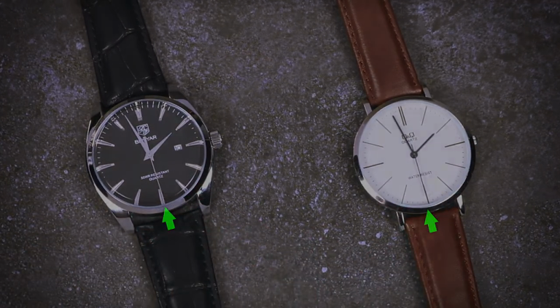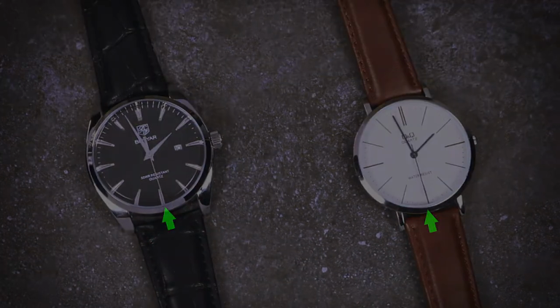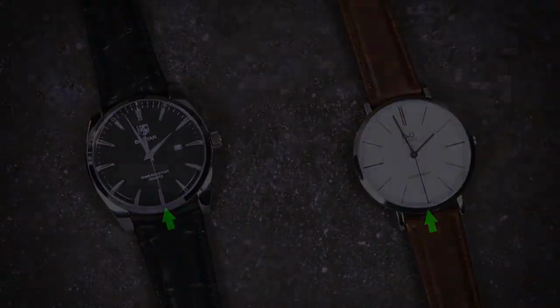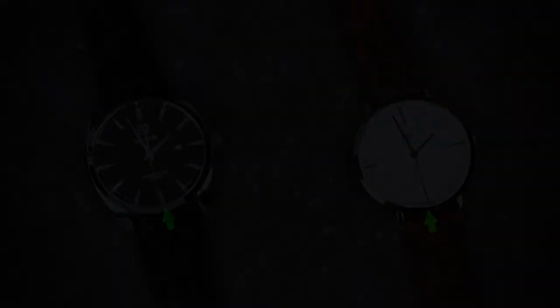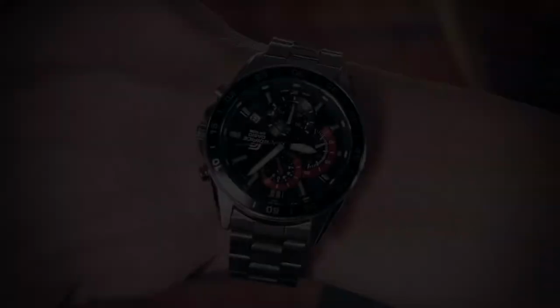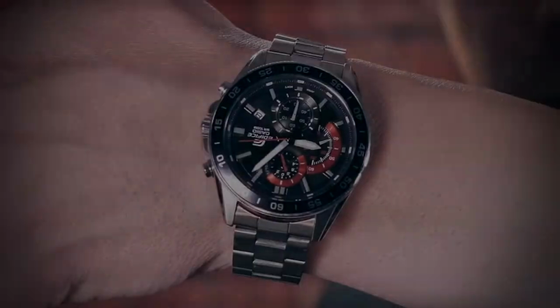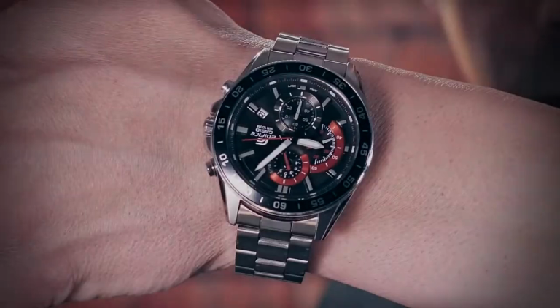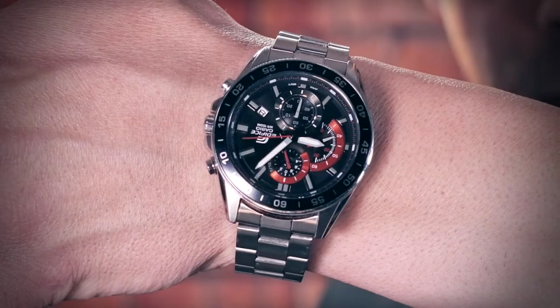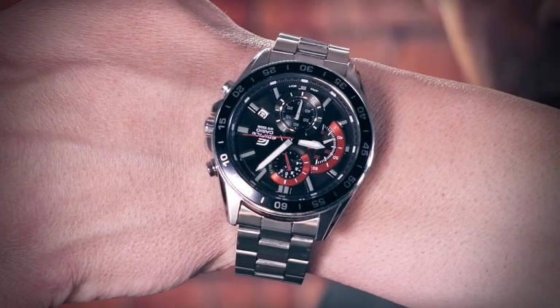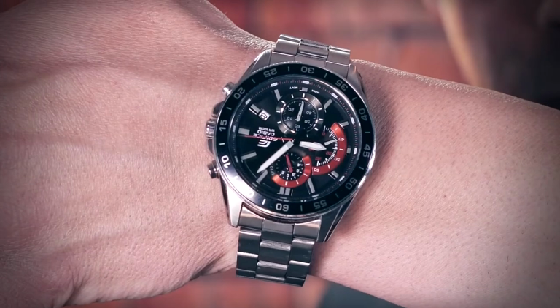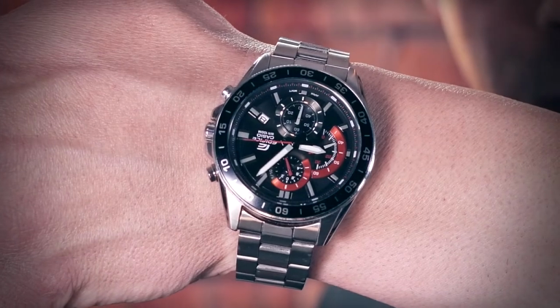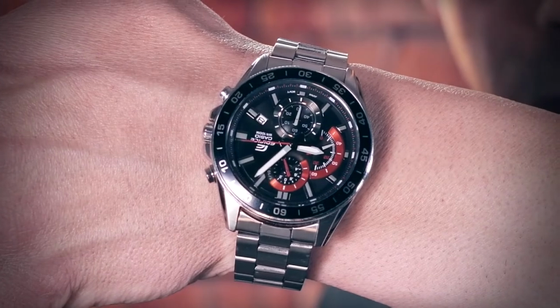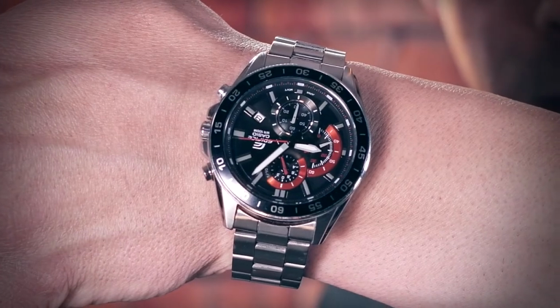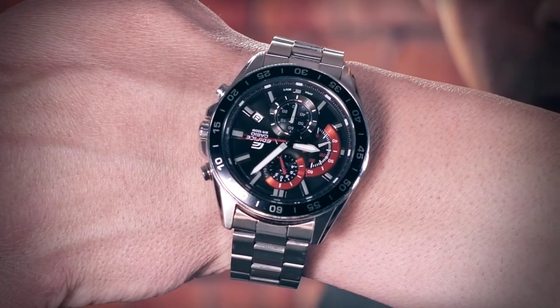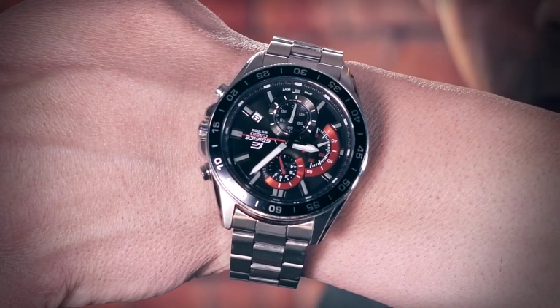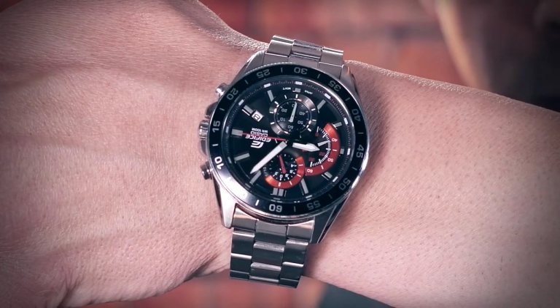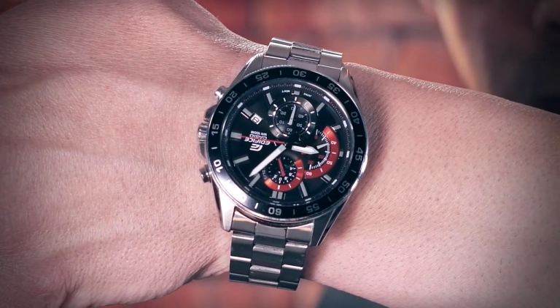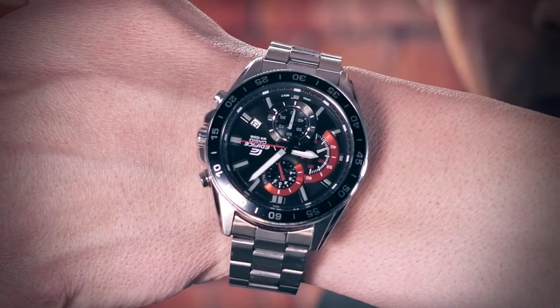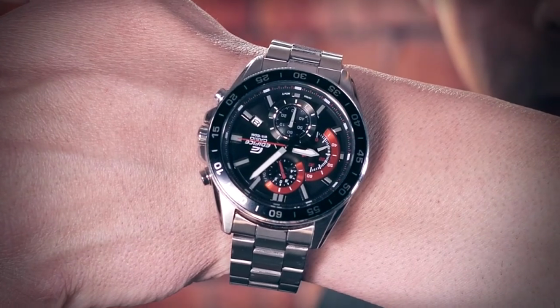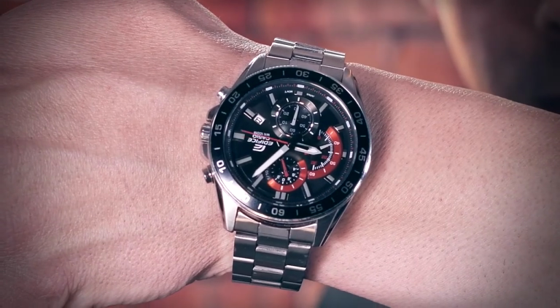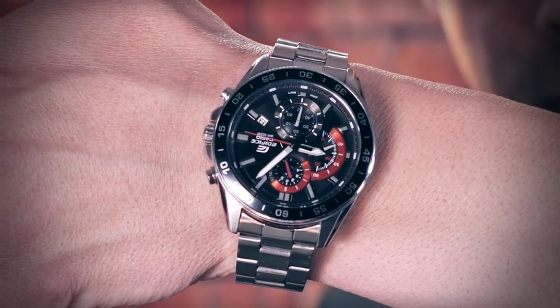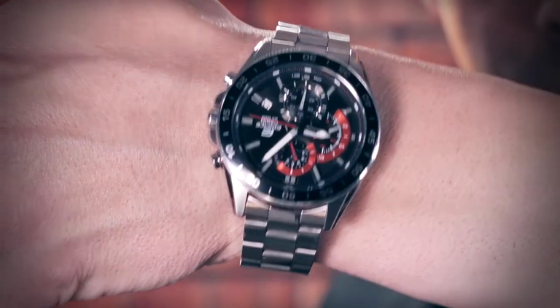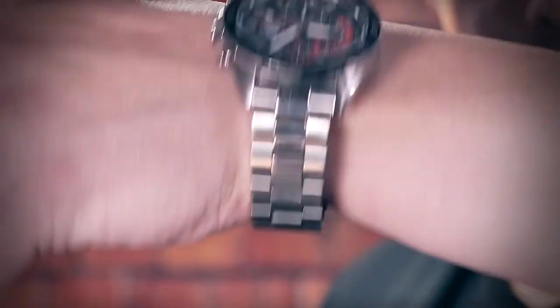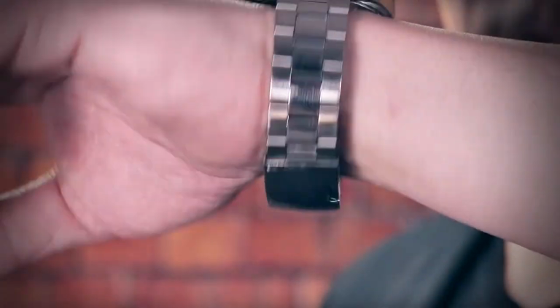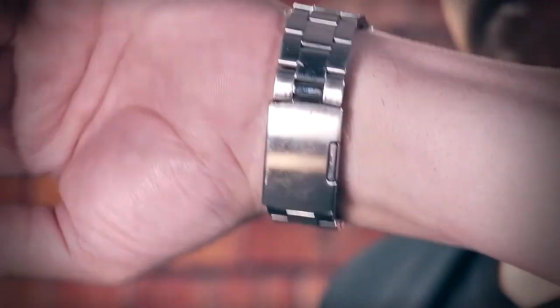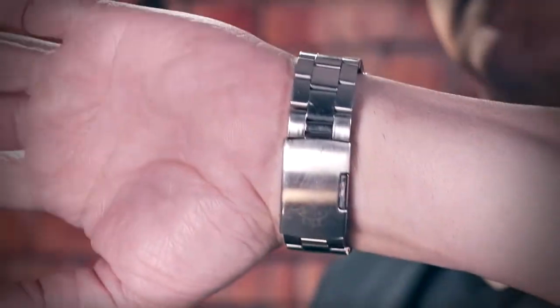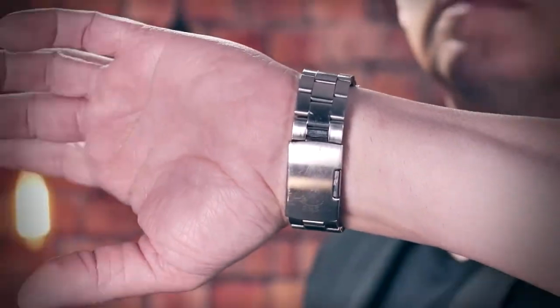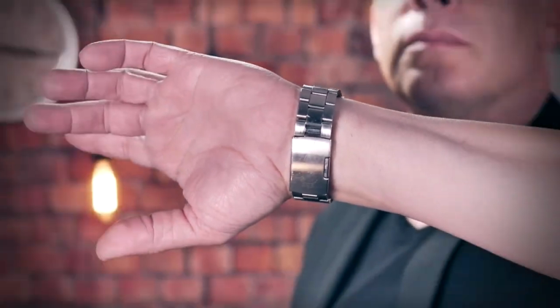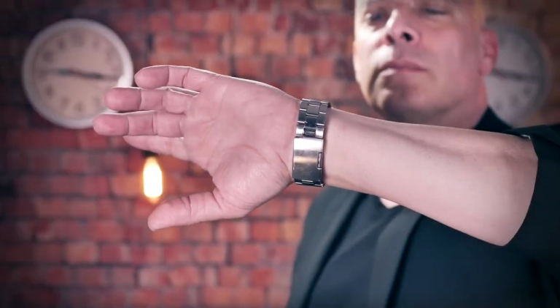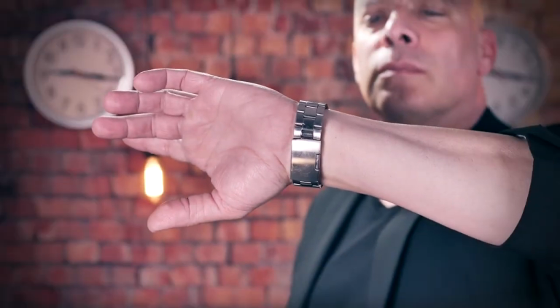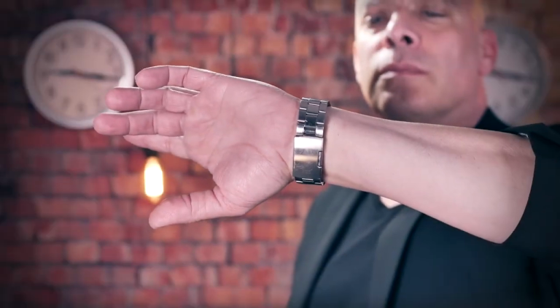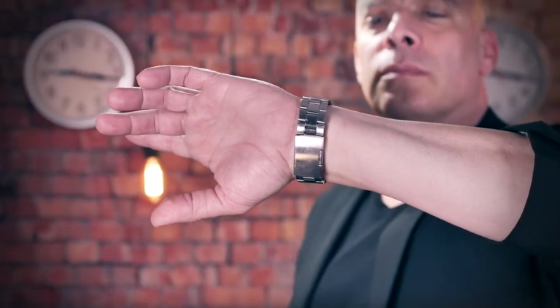You will learn how to stop your own watch while you wear it on the wrist and without coming near with the other hand.